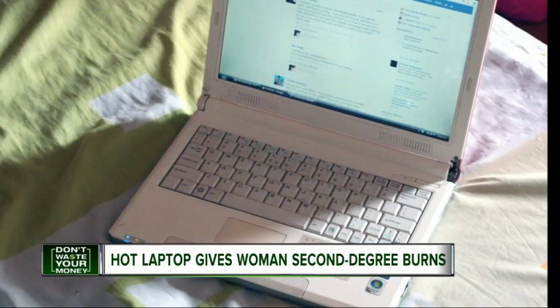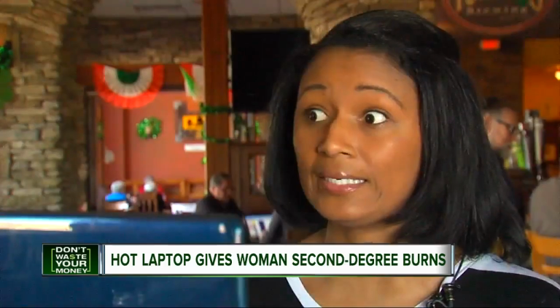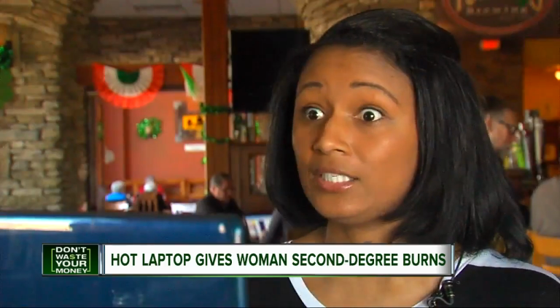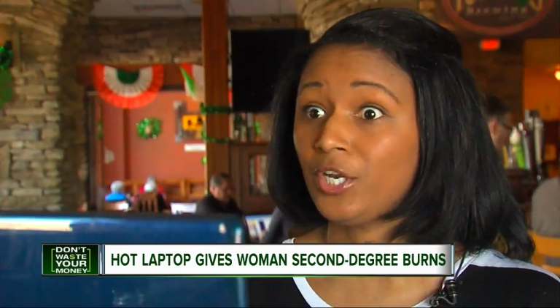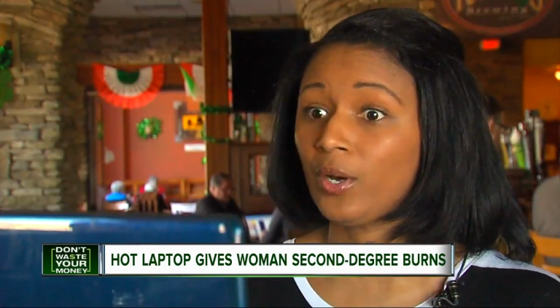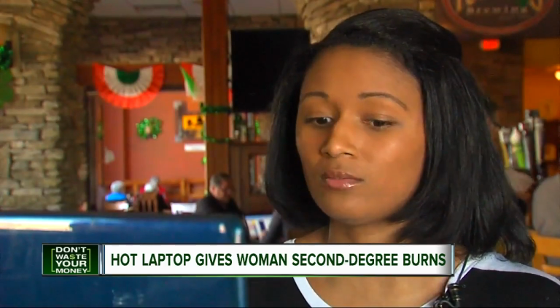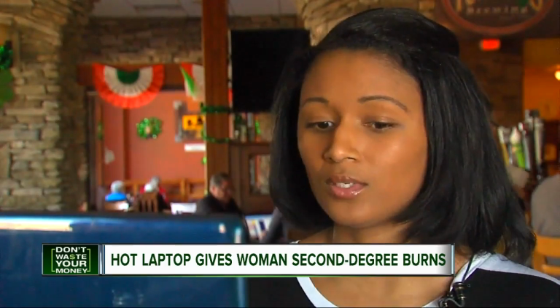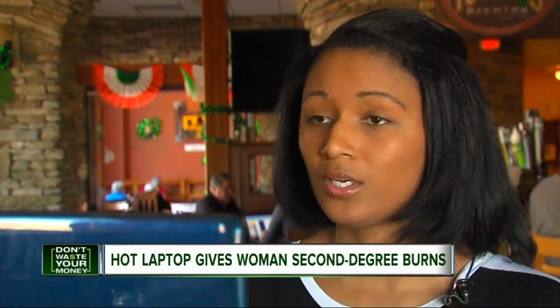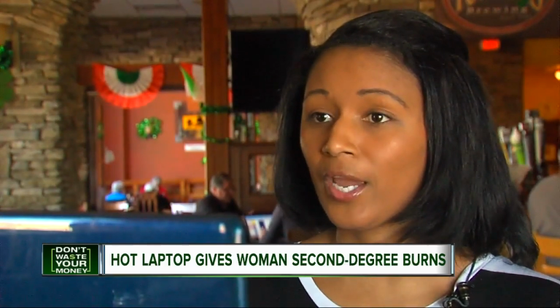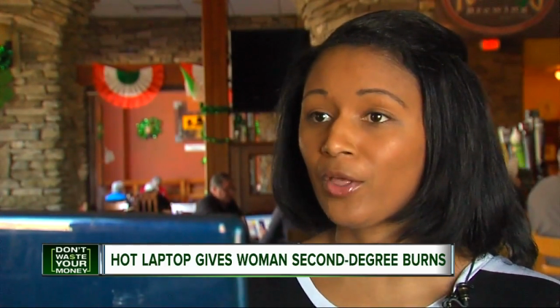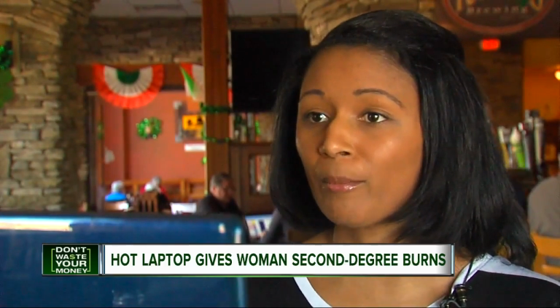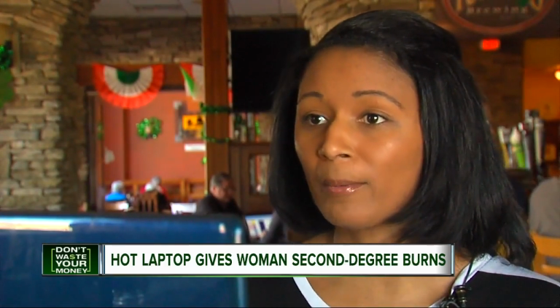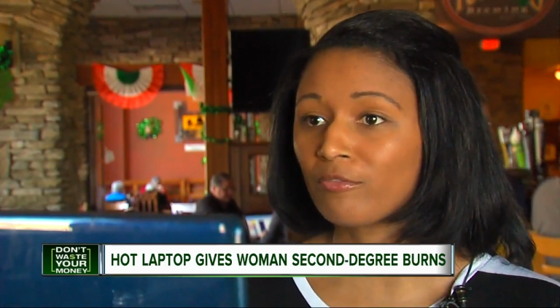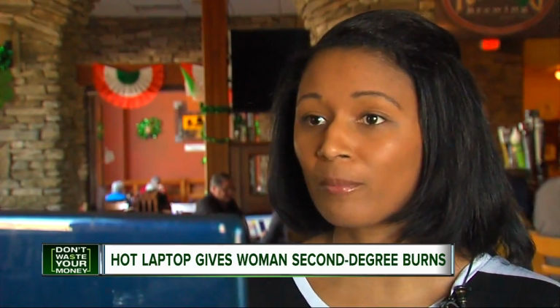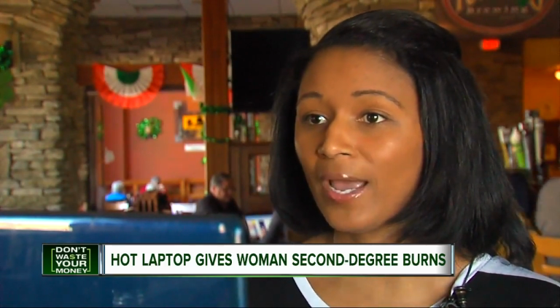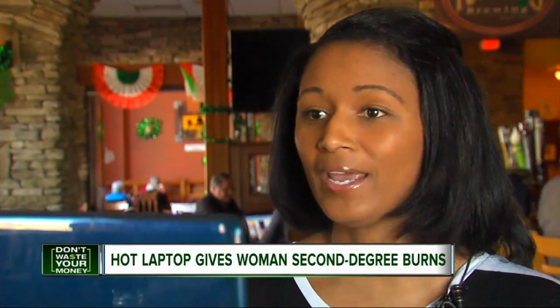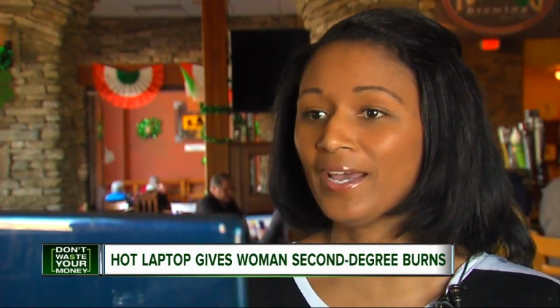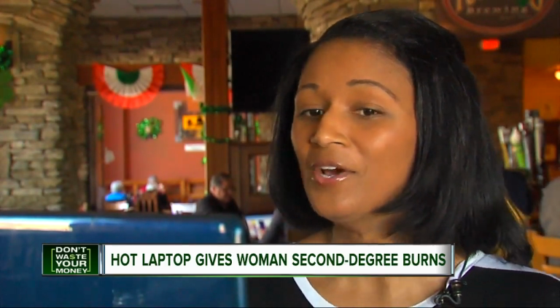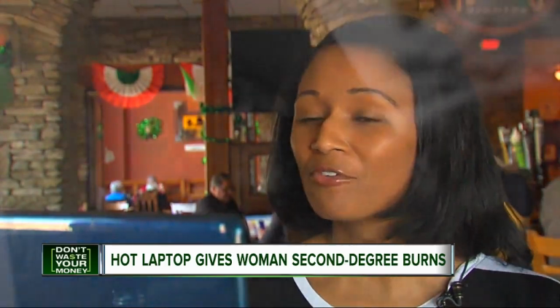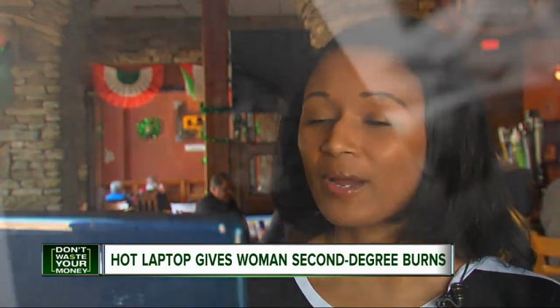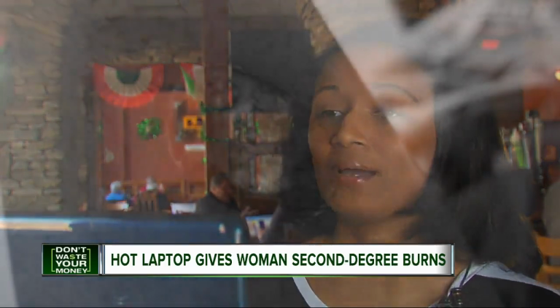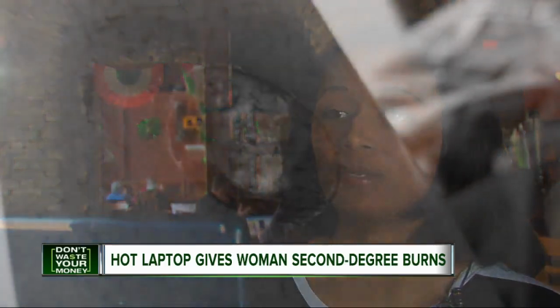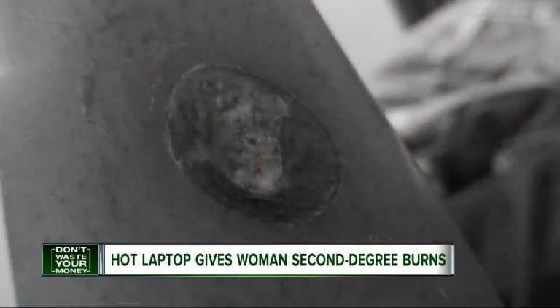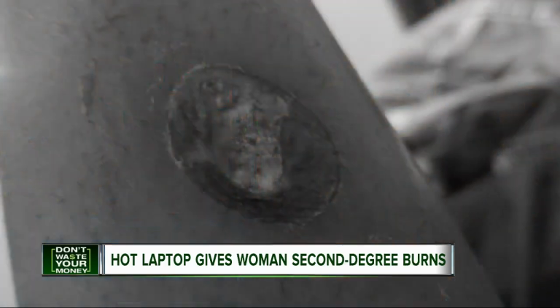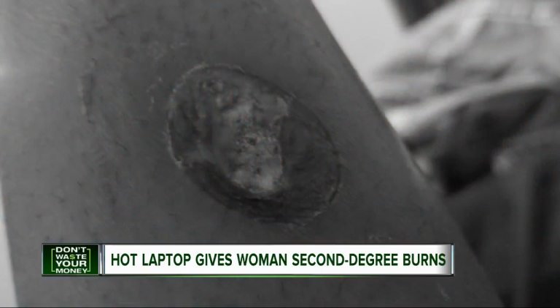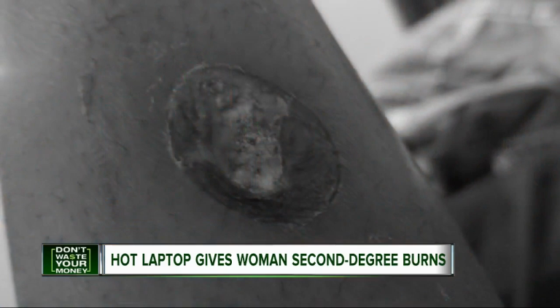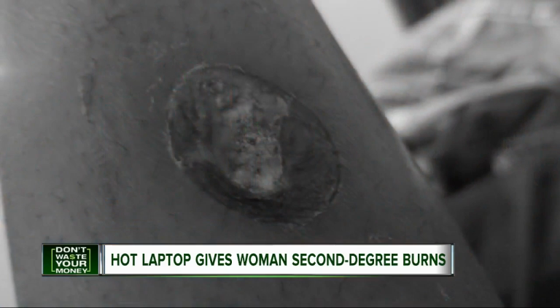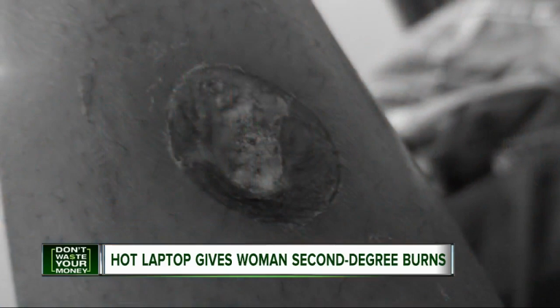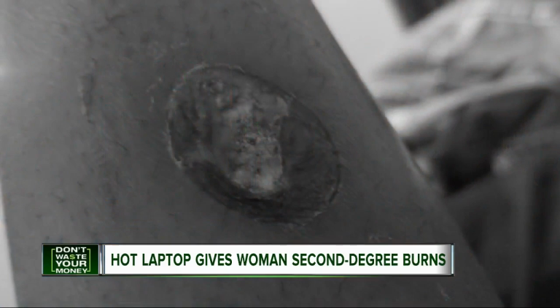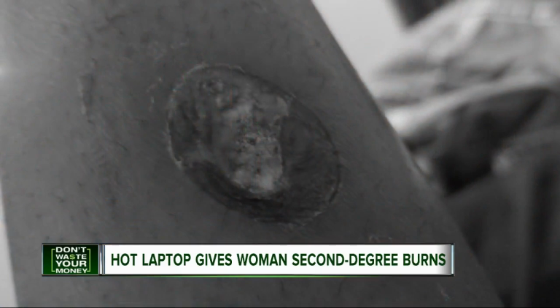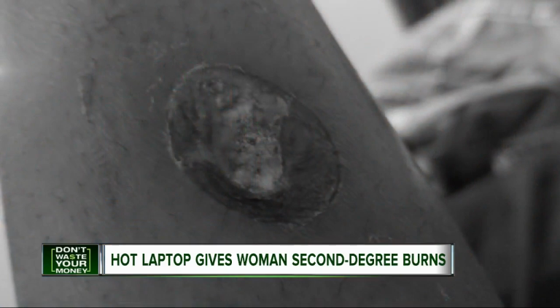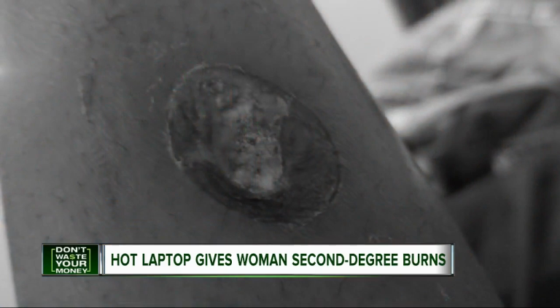'I didn't know. I don't carry a thermometer for my laptop, so I would have never imagined it to get that hot.'